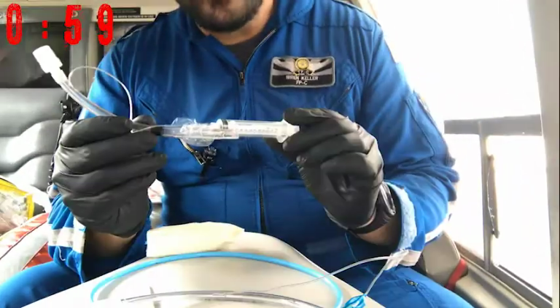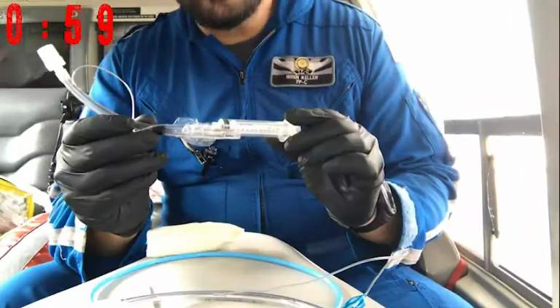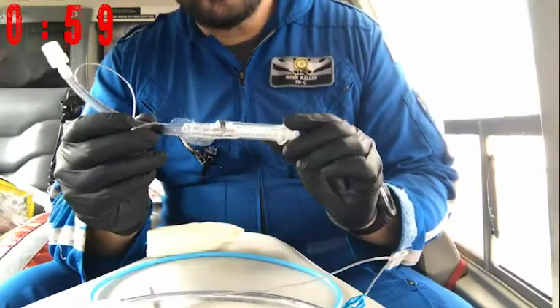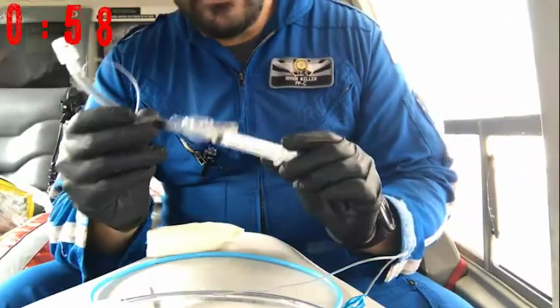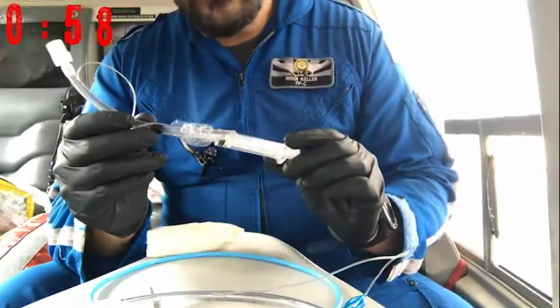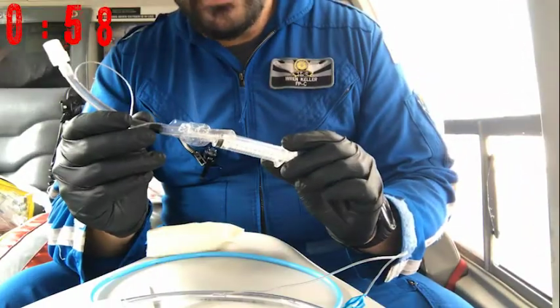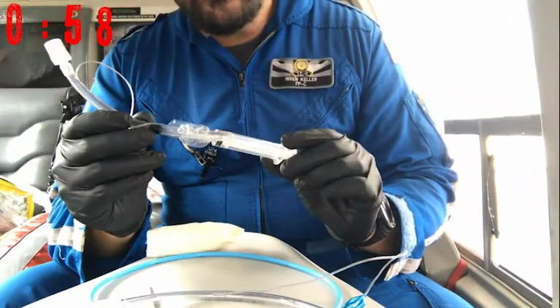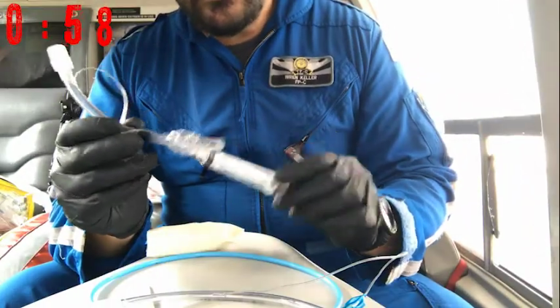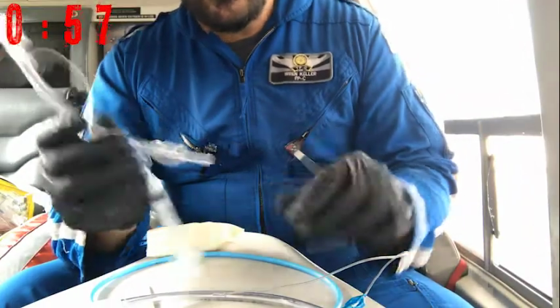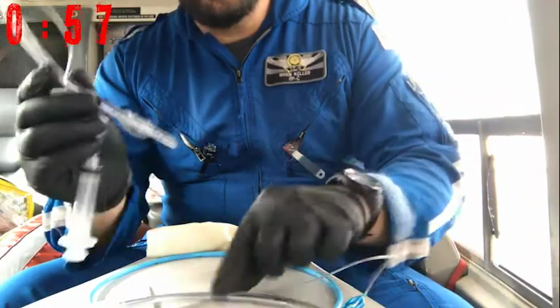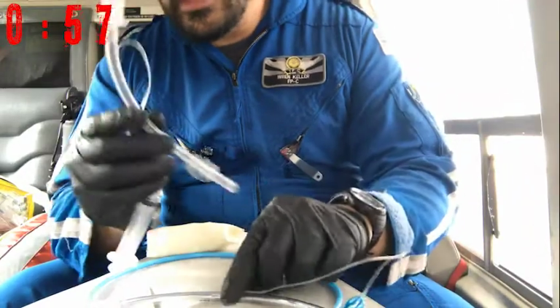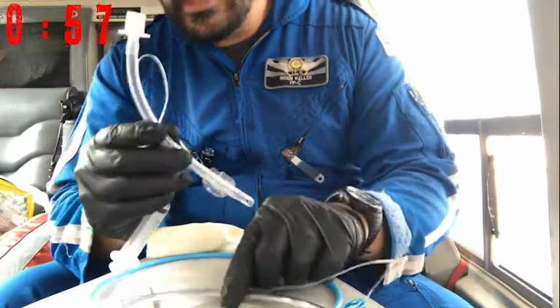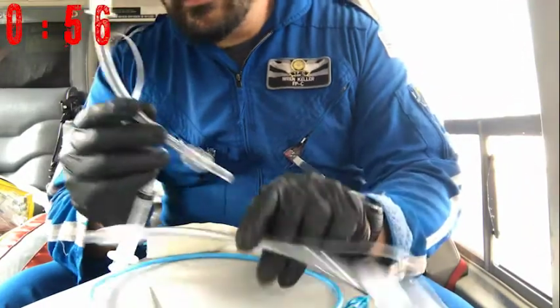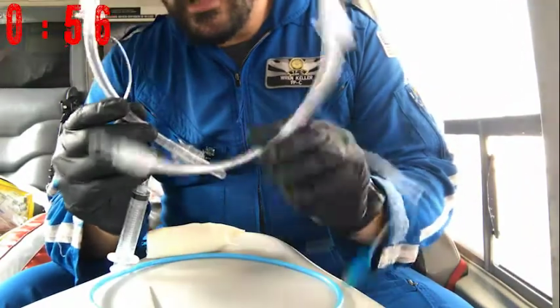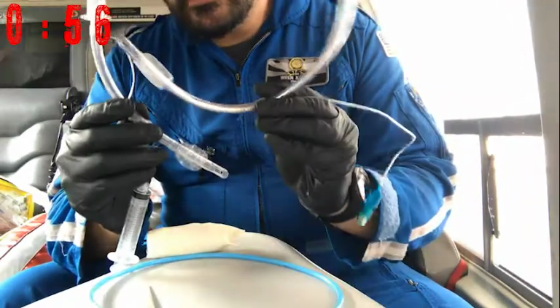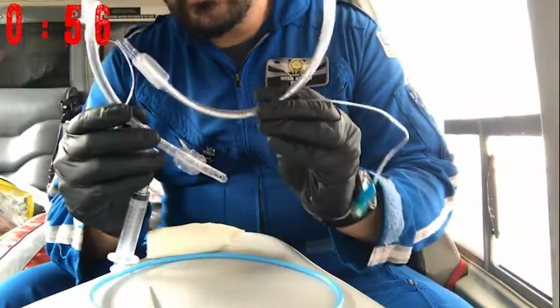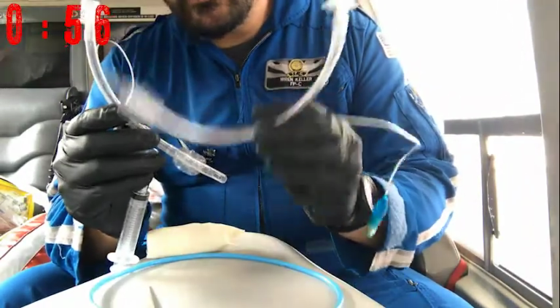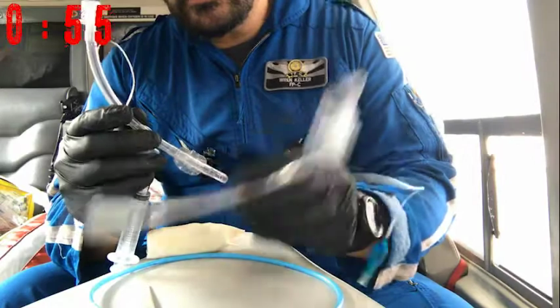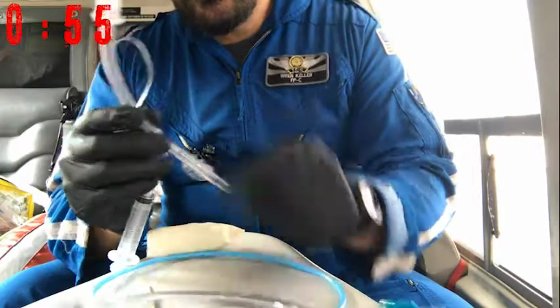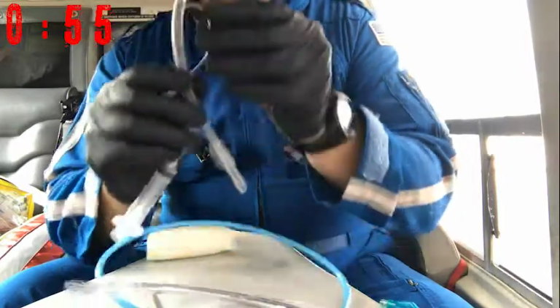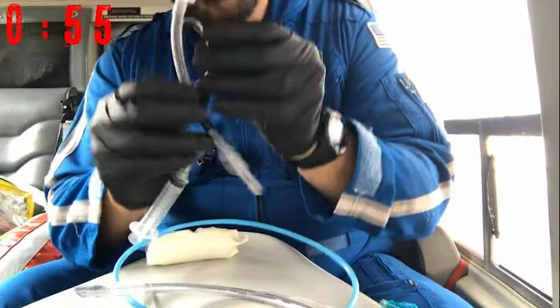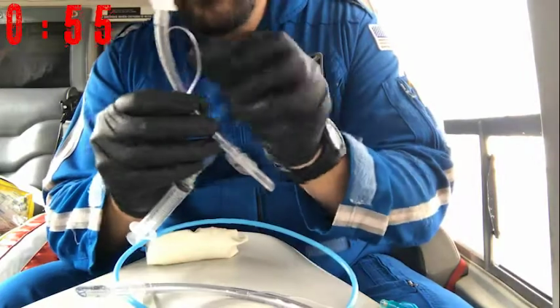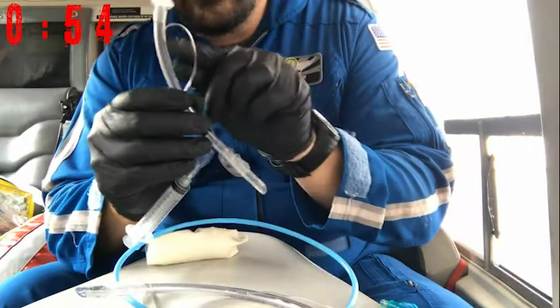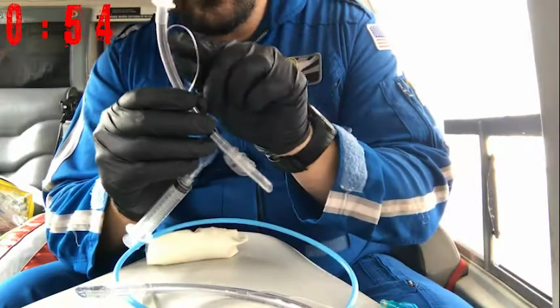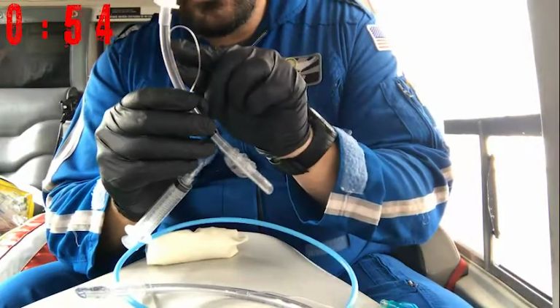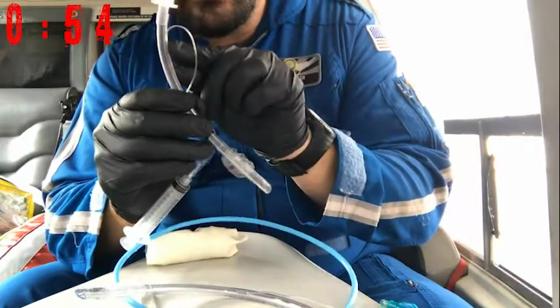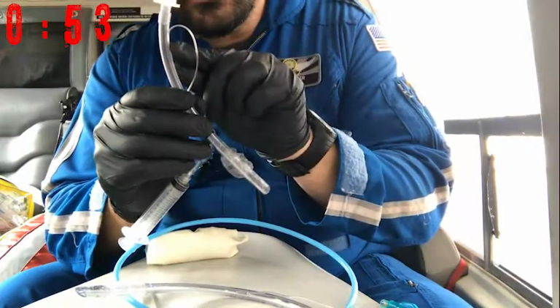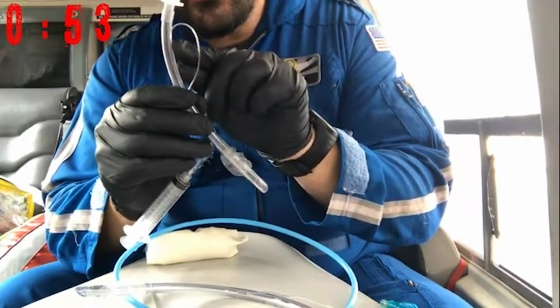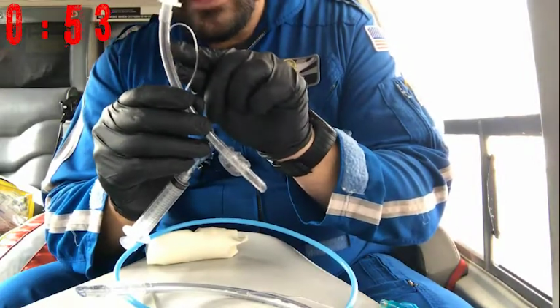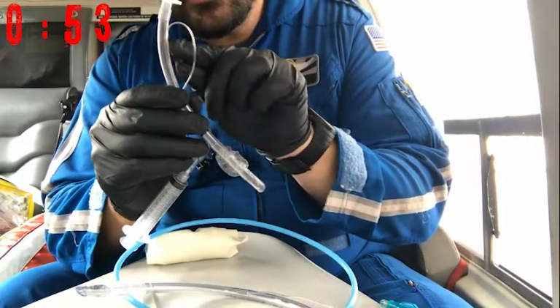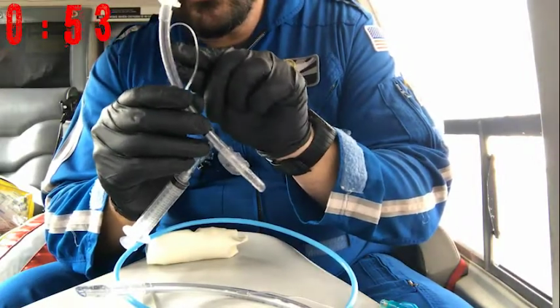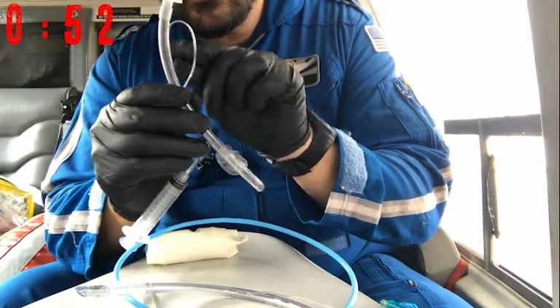You can cut the ET tube down if you want. Just remember, don't cut past the balloon inflation tube.